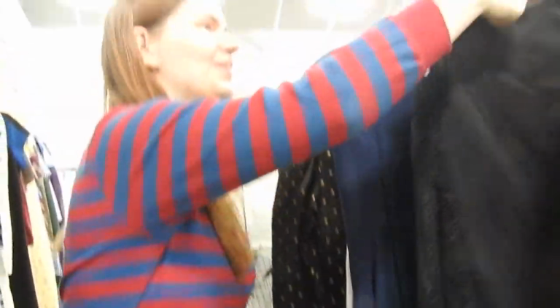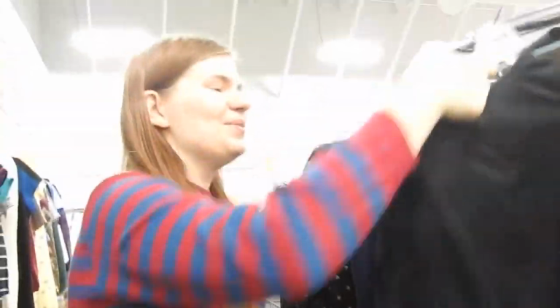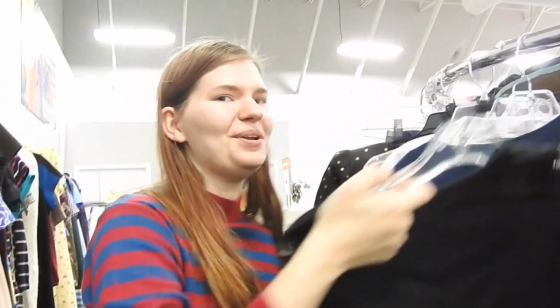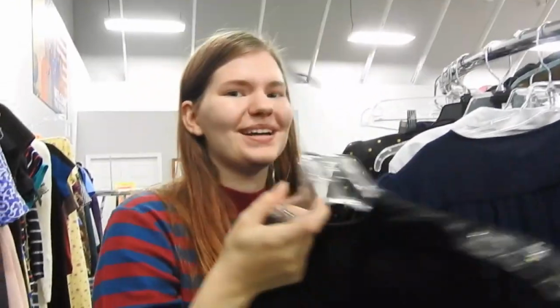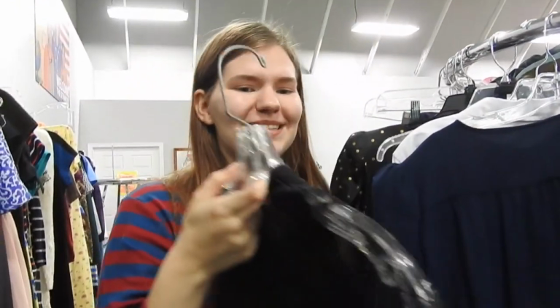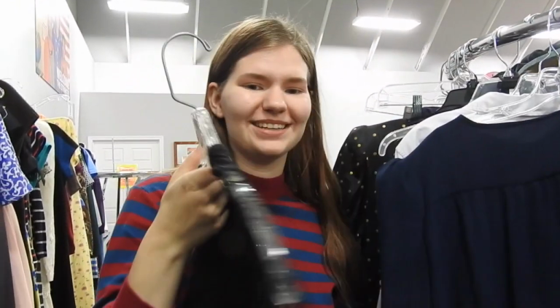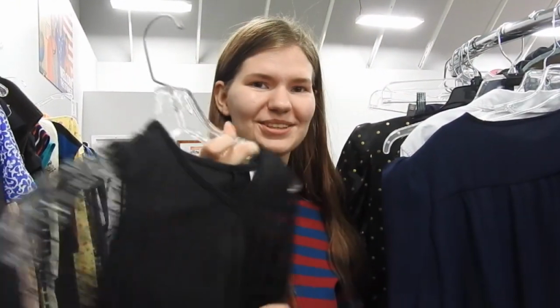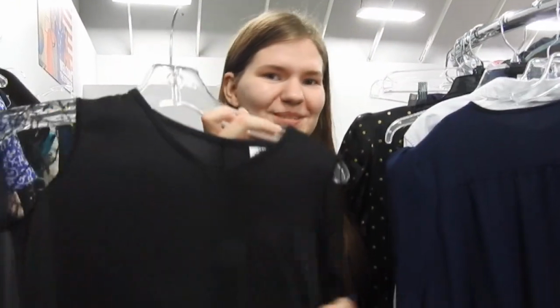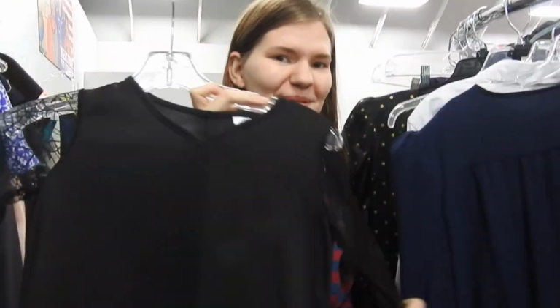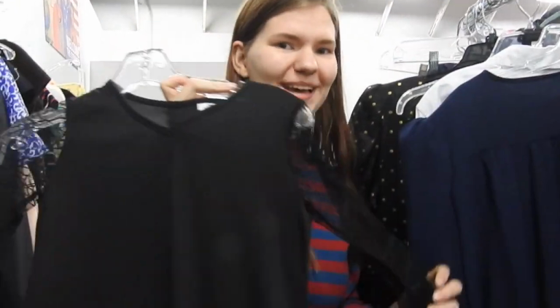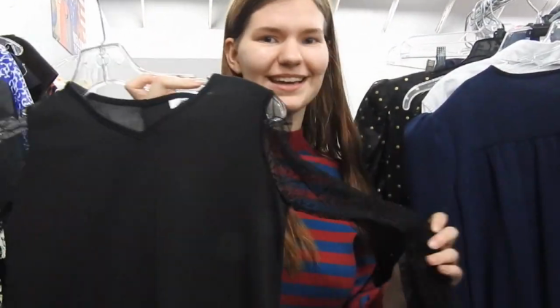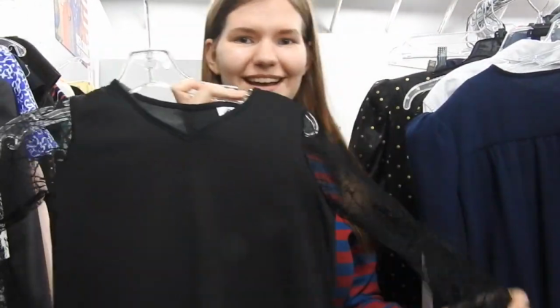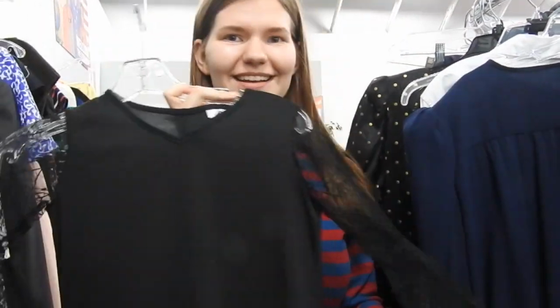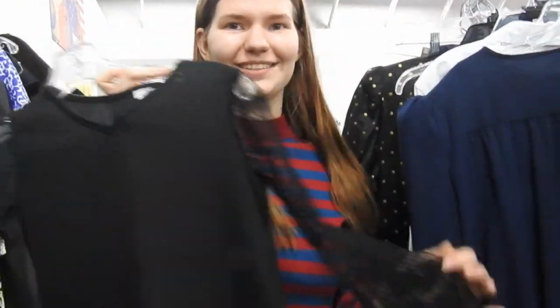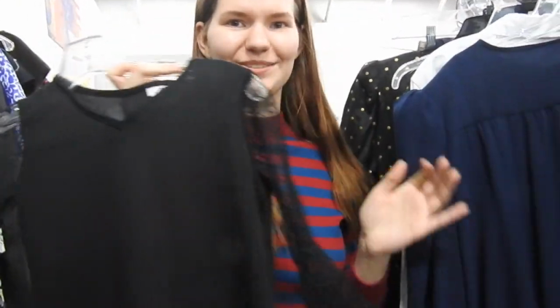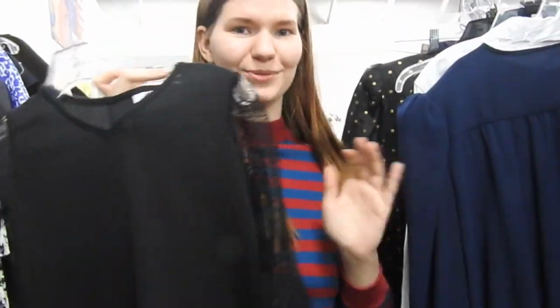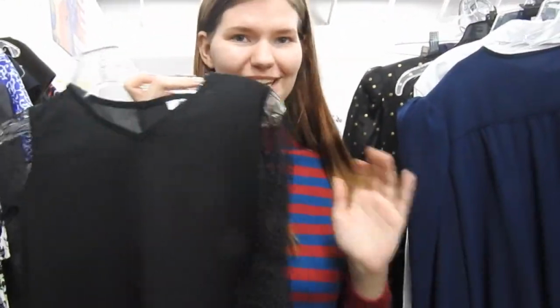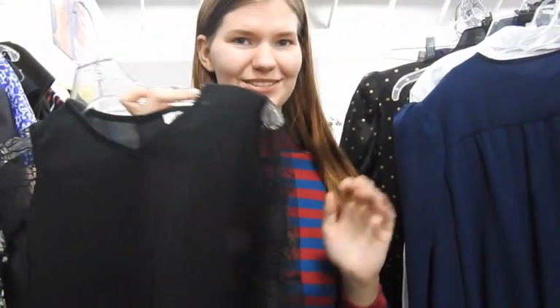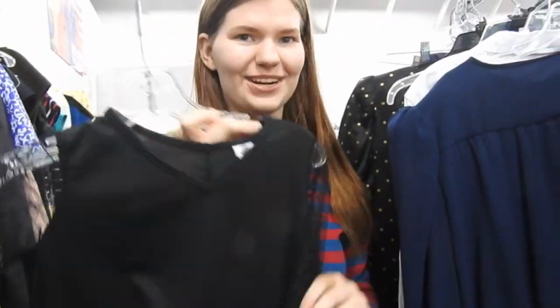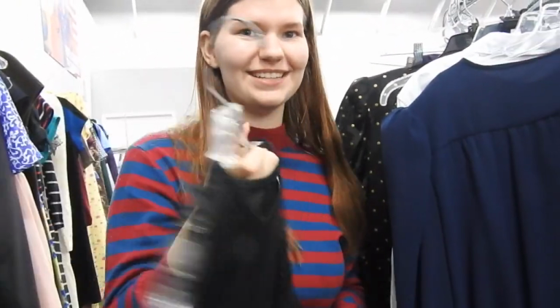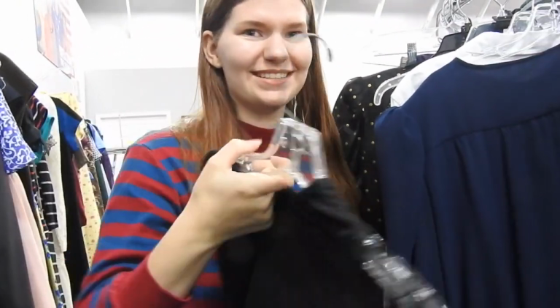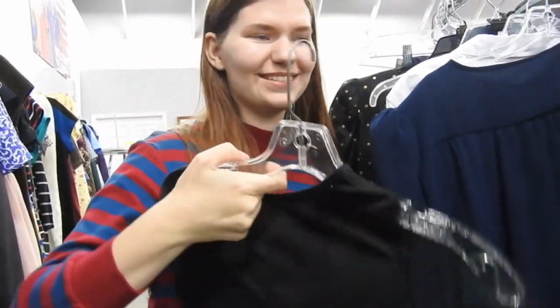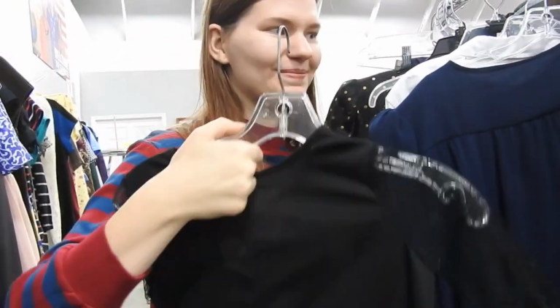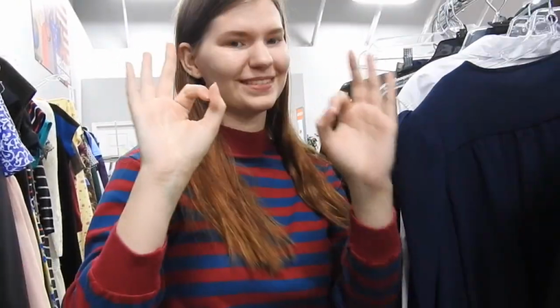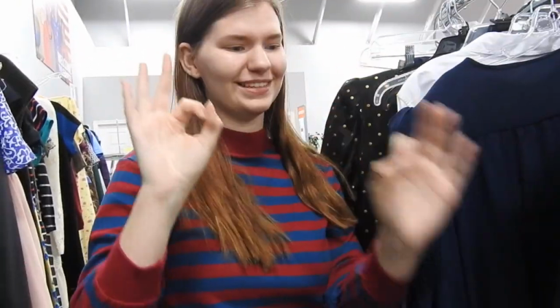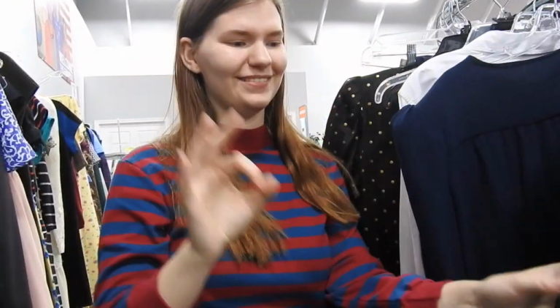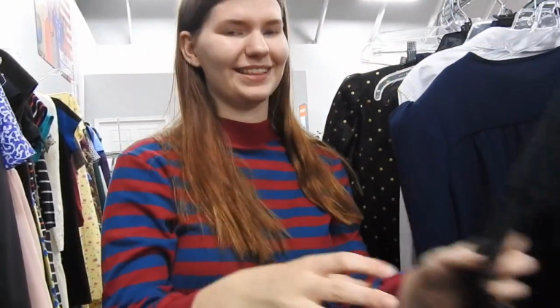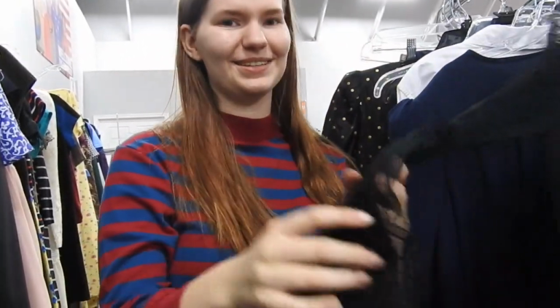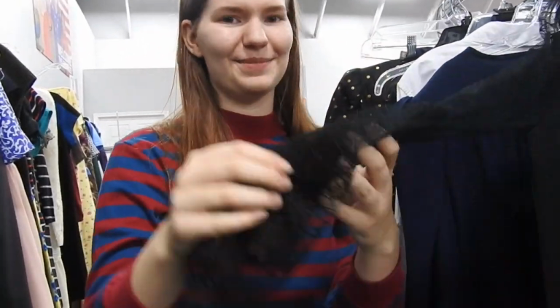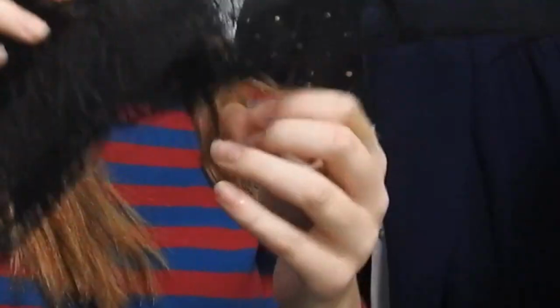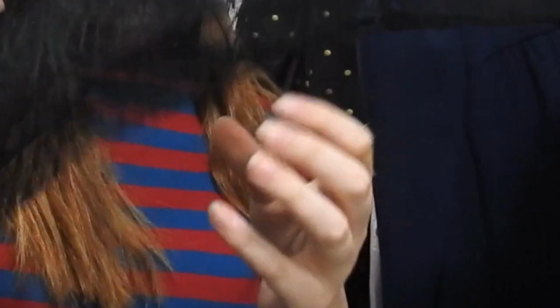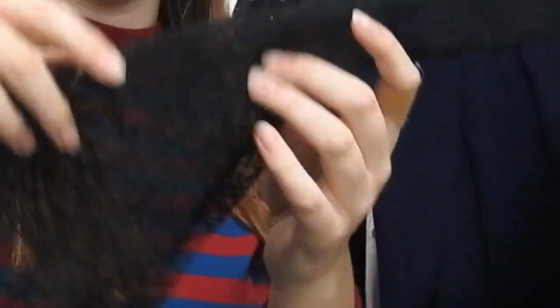What do you guys think? Should this be my school dance dress? Got the spiderwebs.